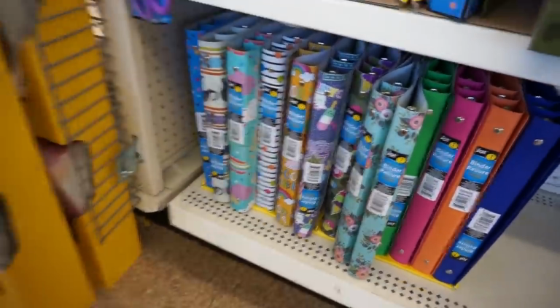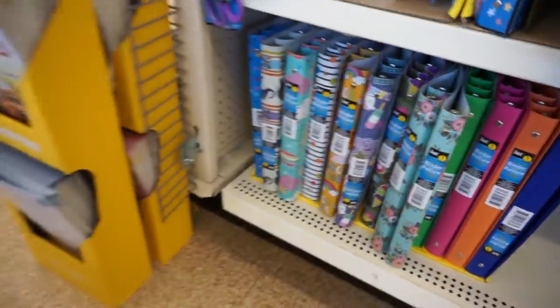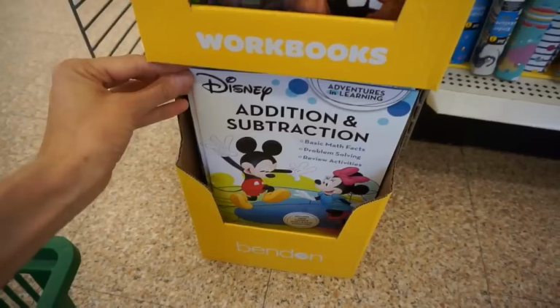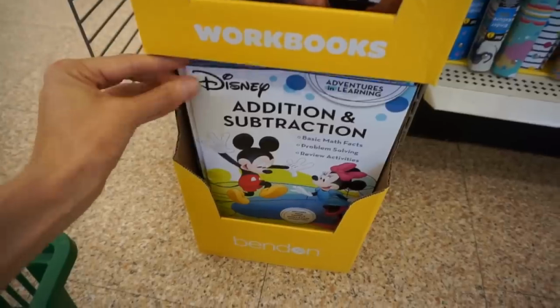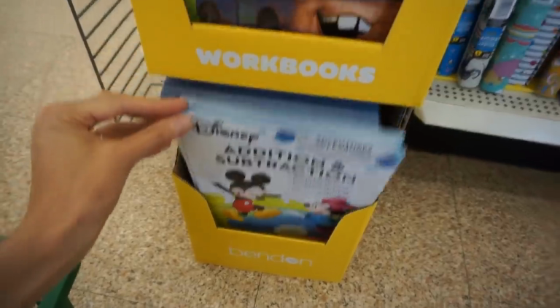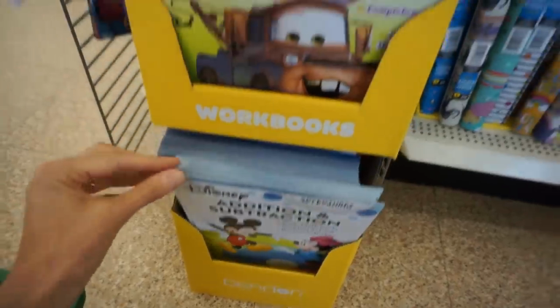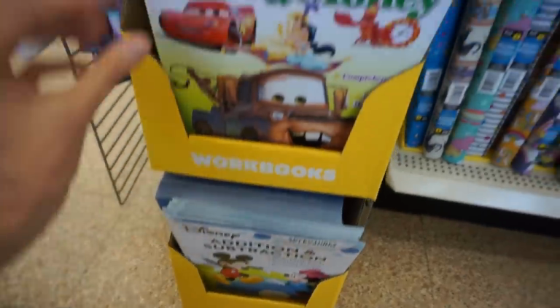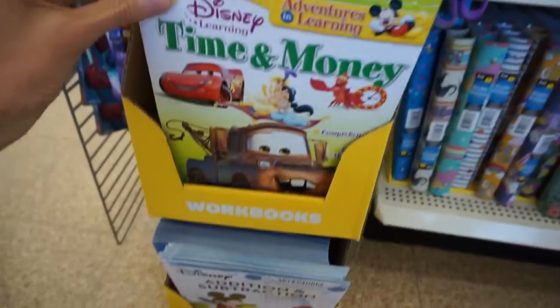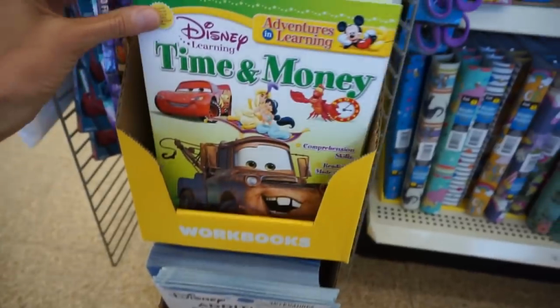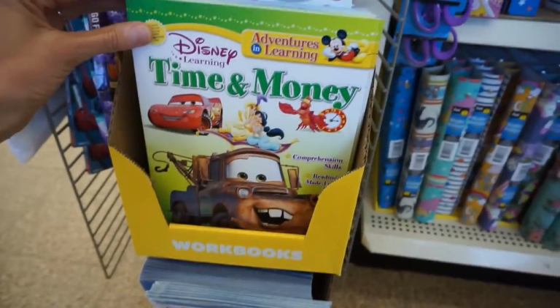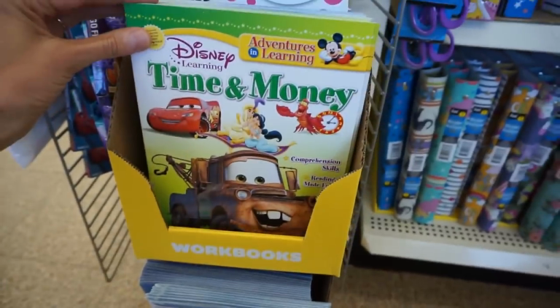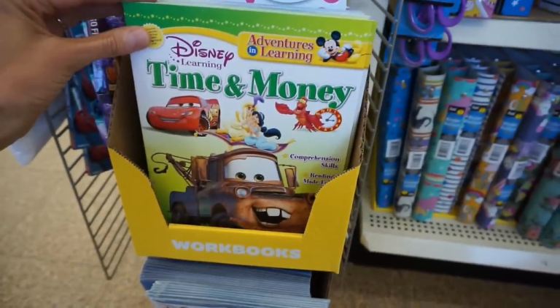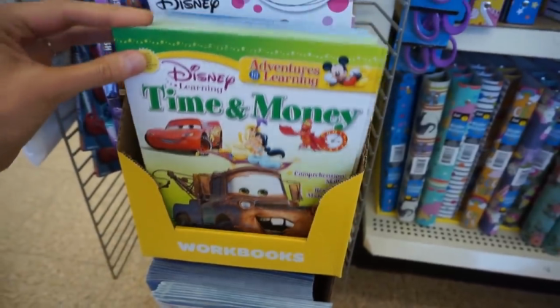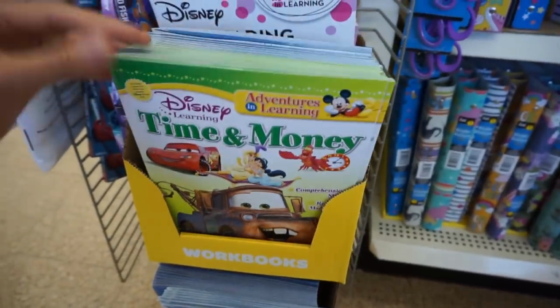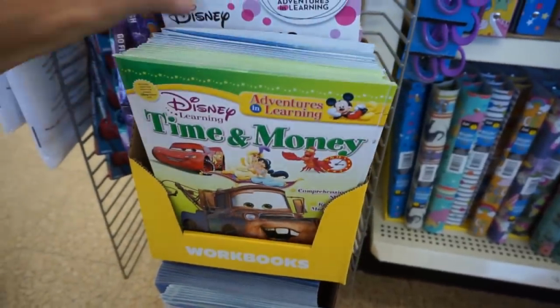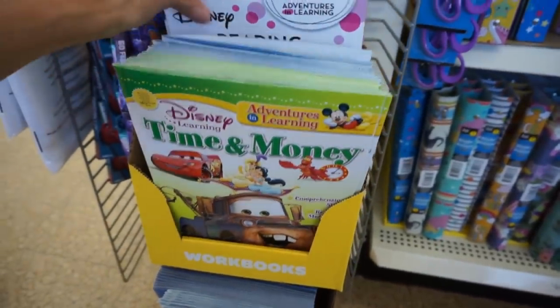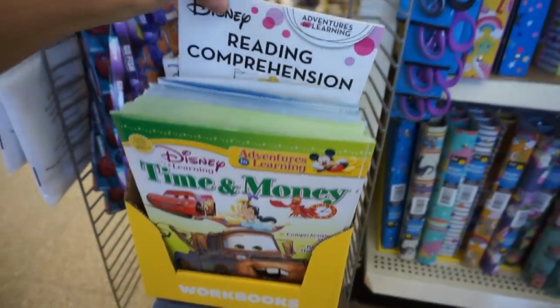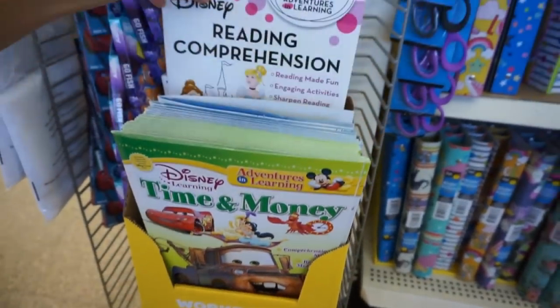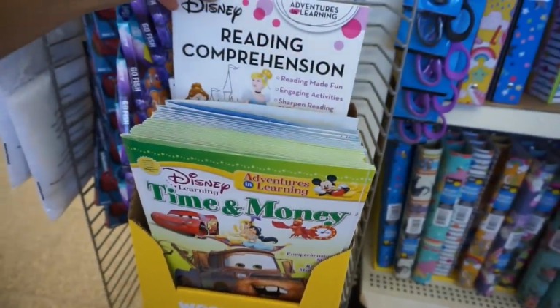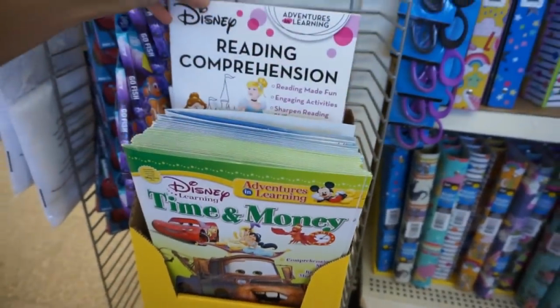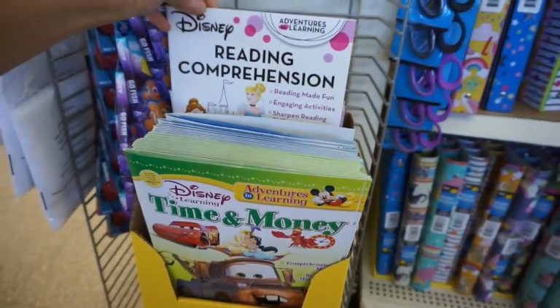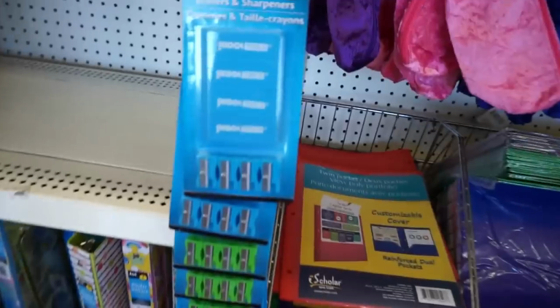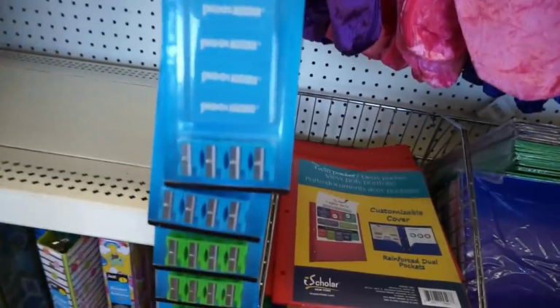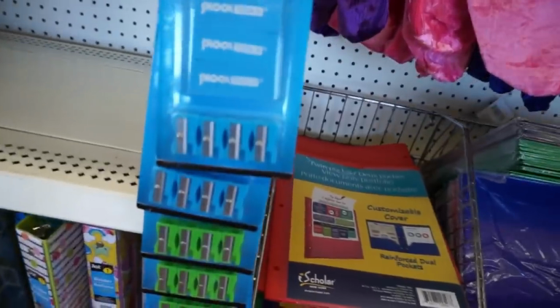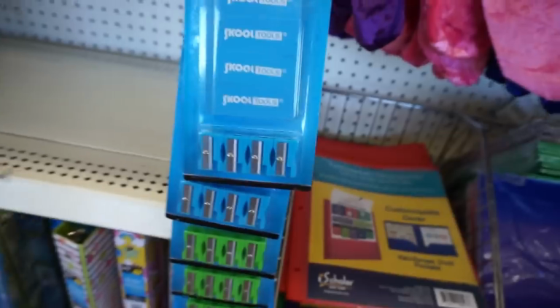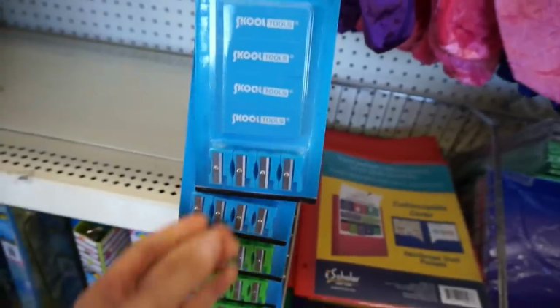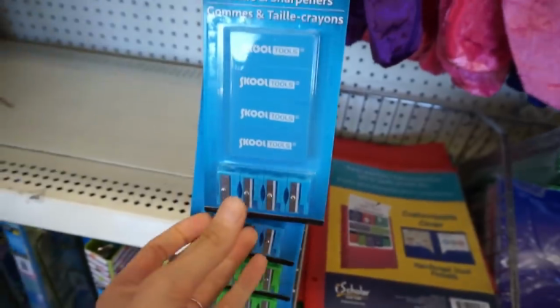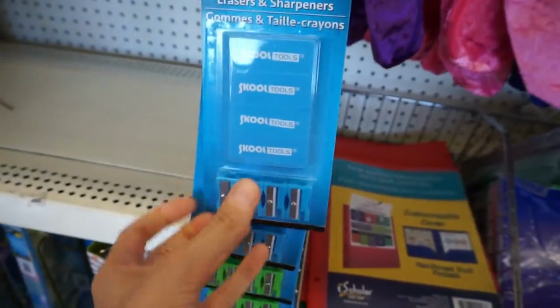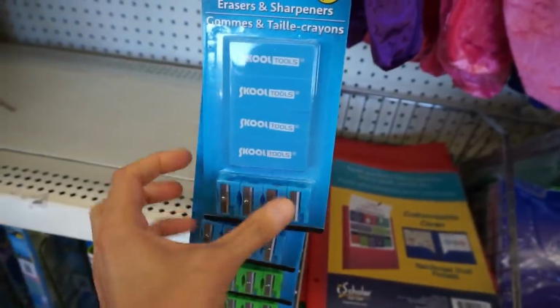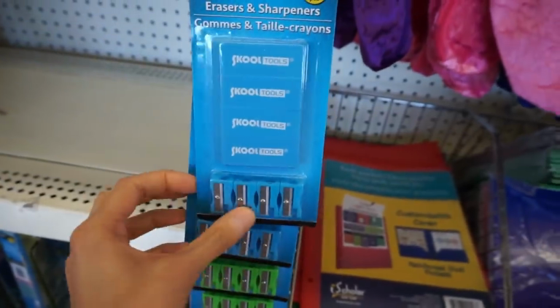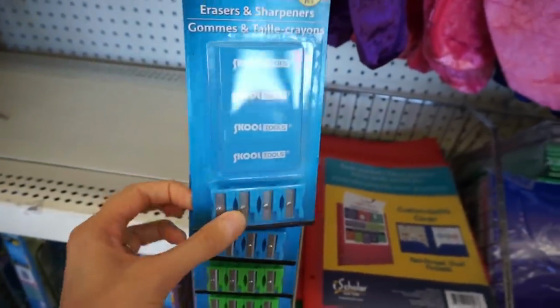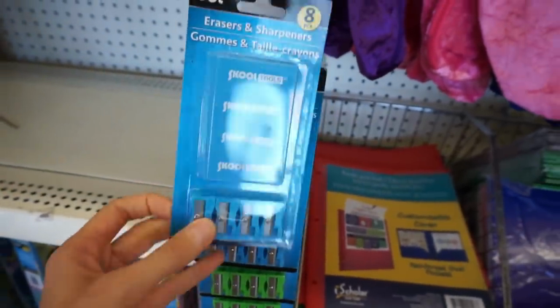They have adding and subtracting, time and money flashcard sets. That's a good package right there.